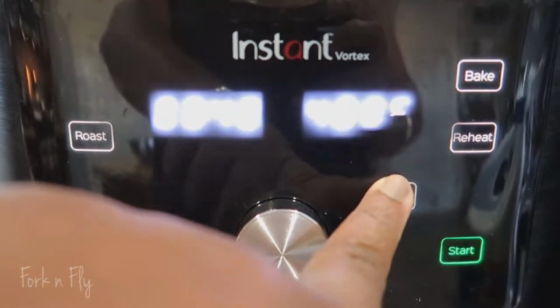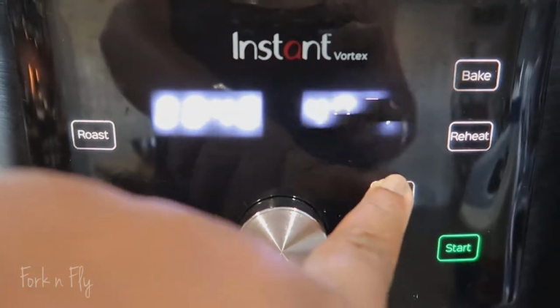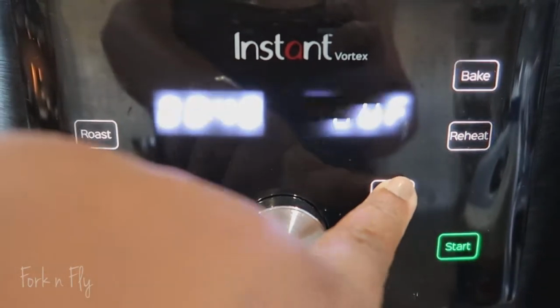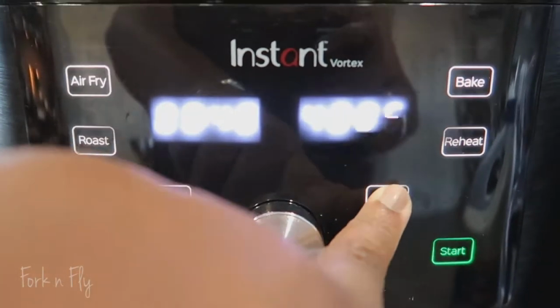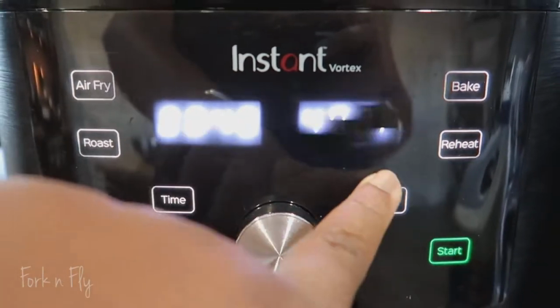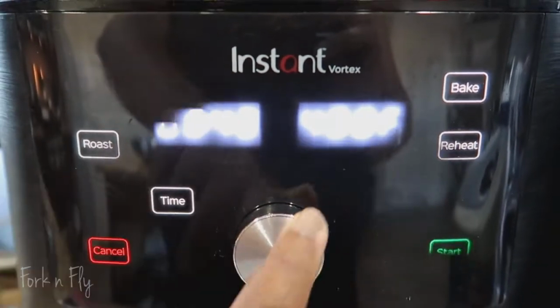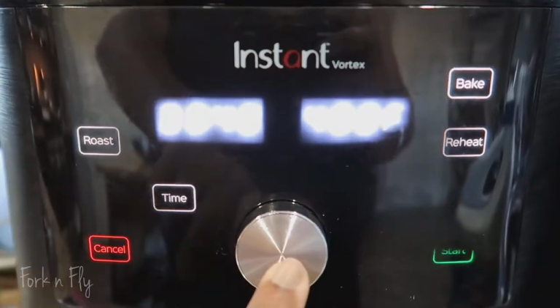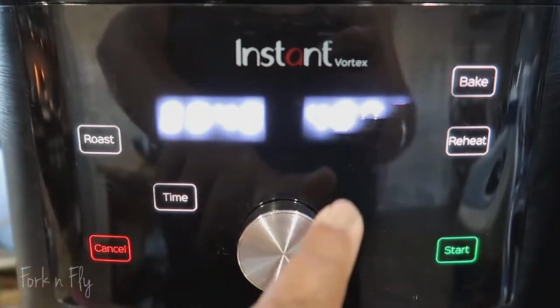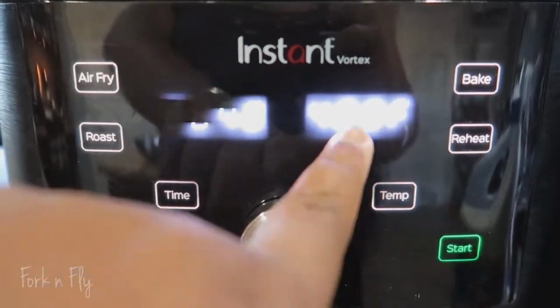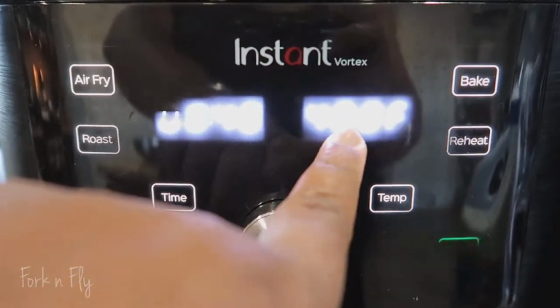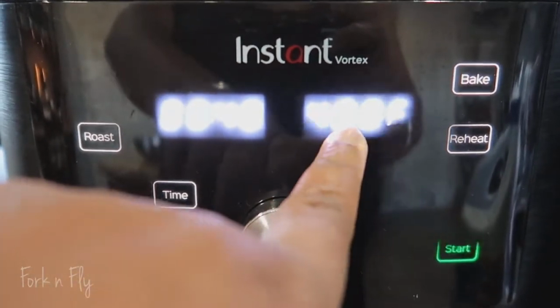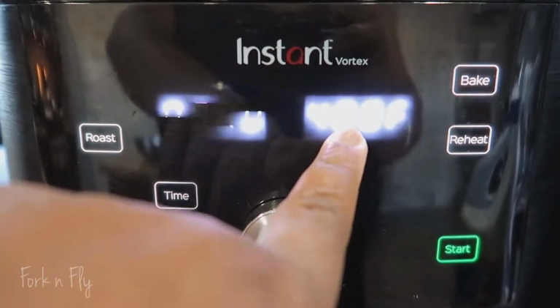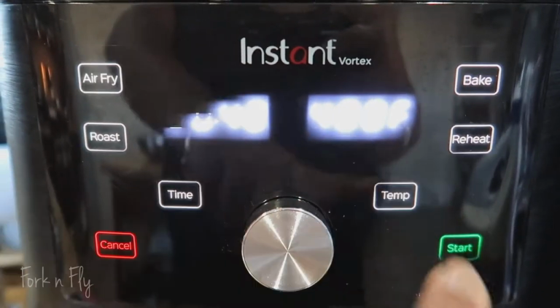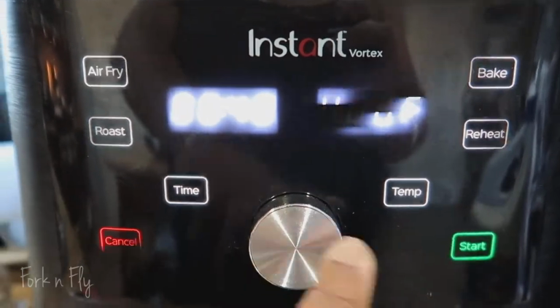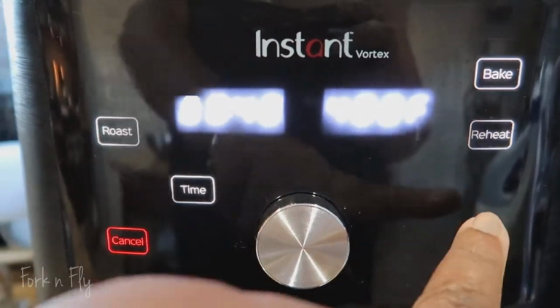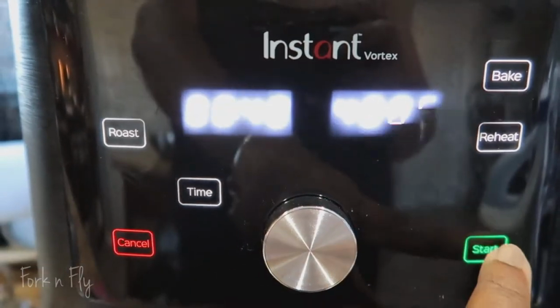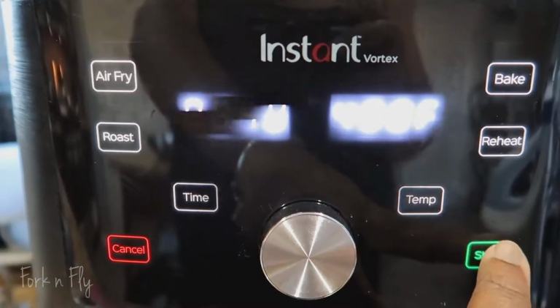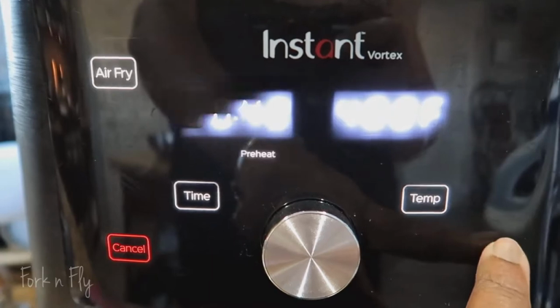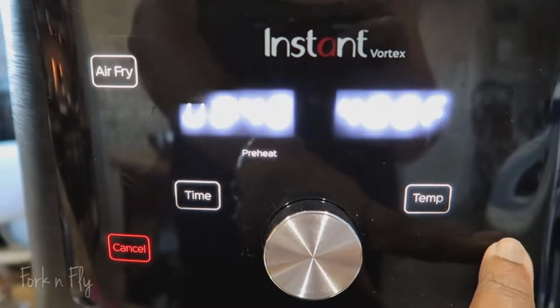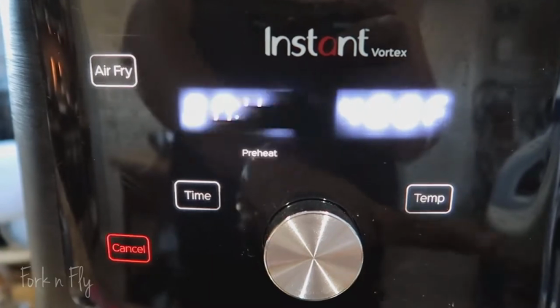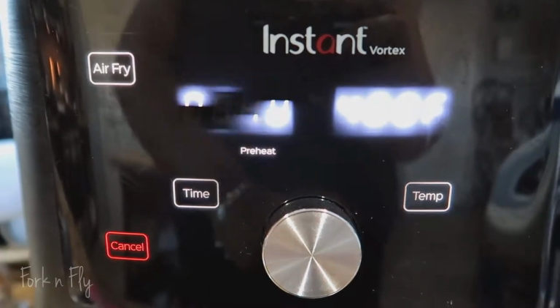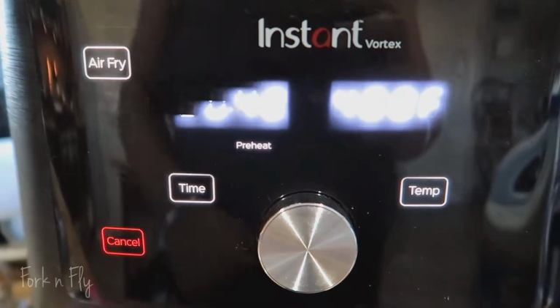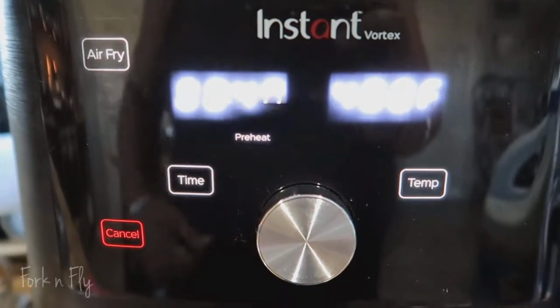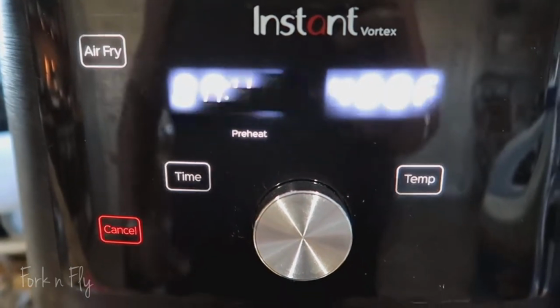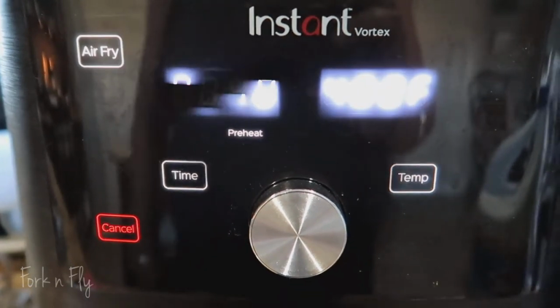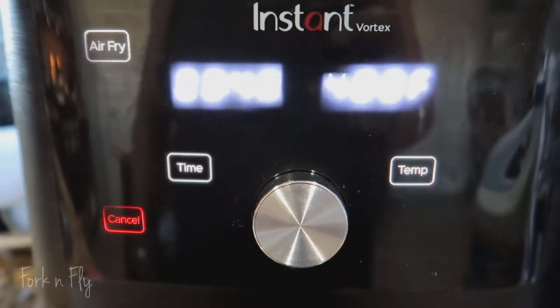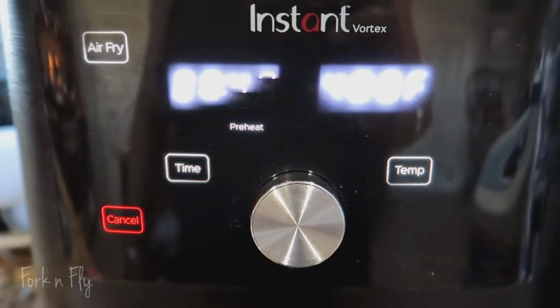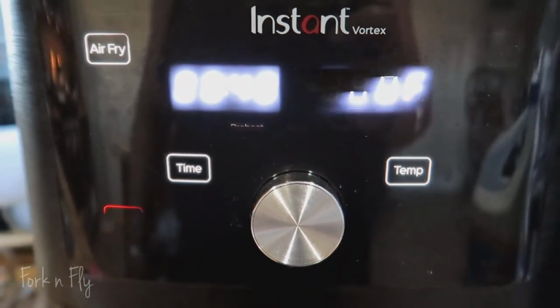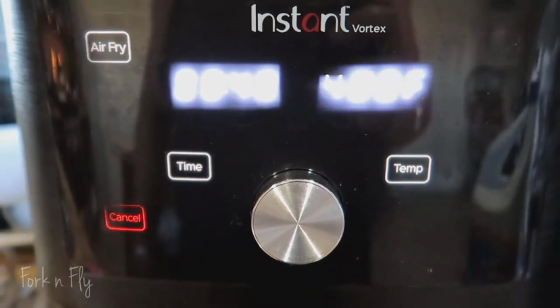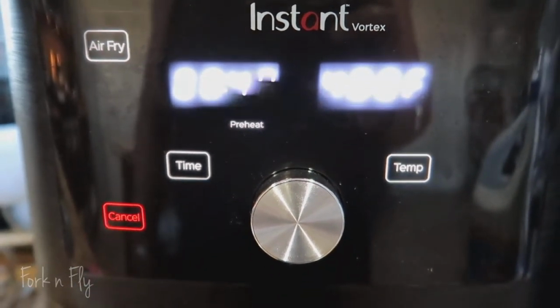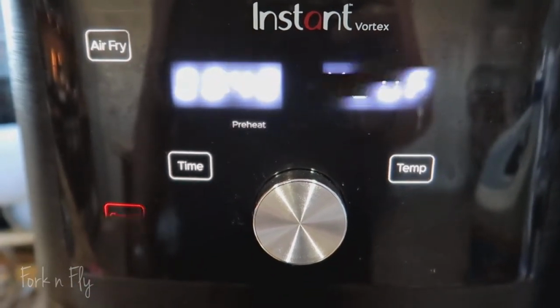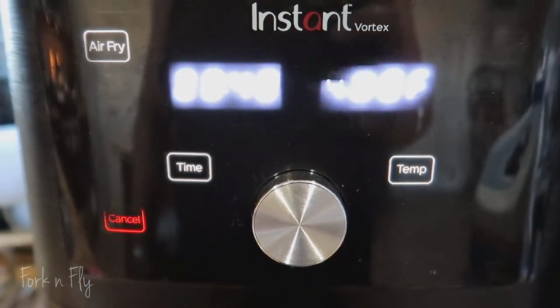It does four things: it air fries, roasts, bakes, and reheats, with a 6-quart capacity.